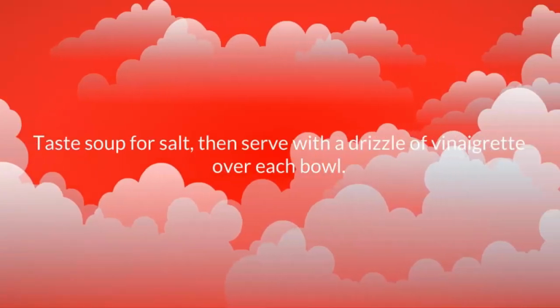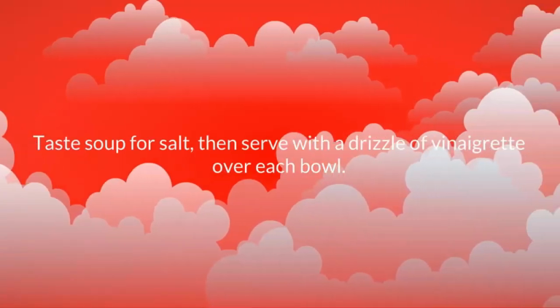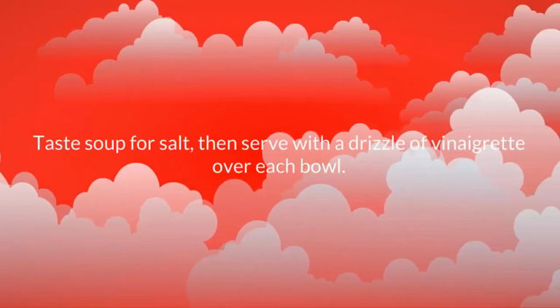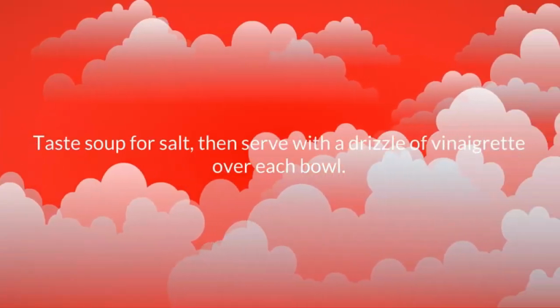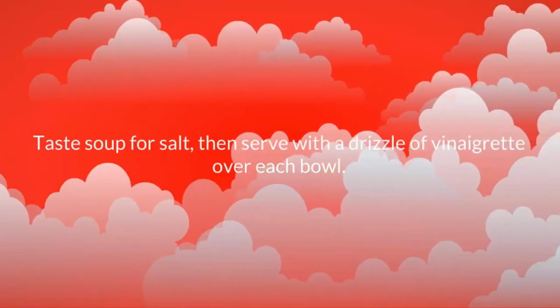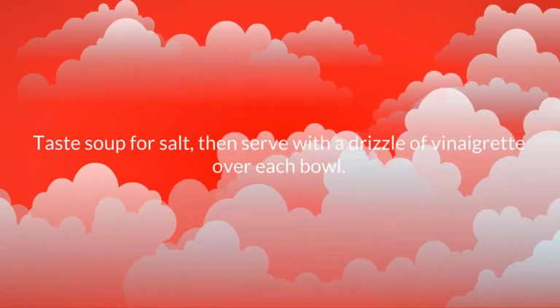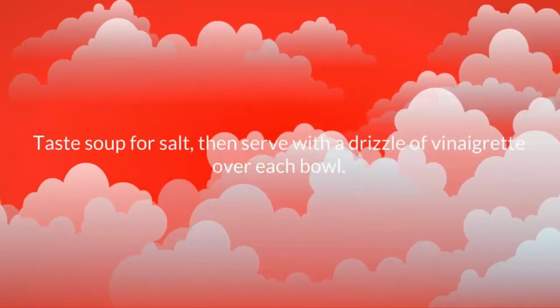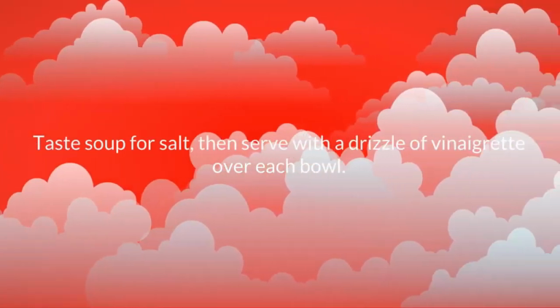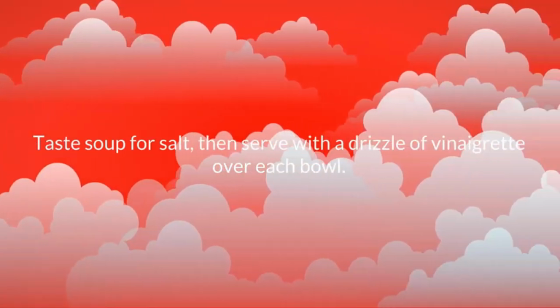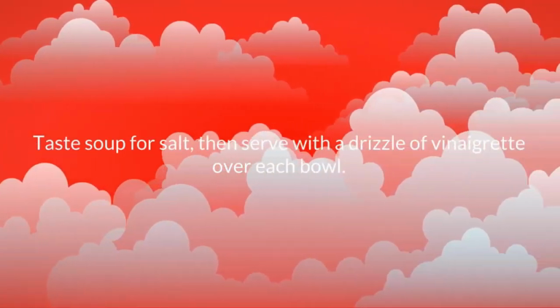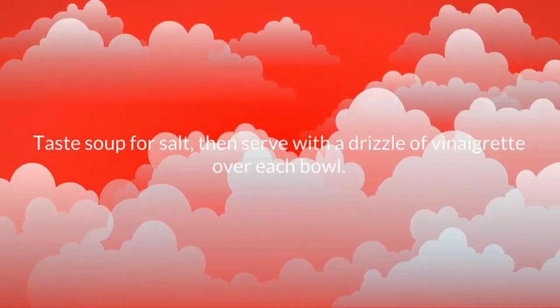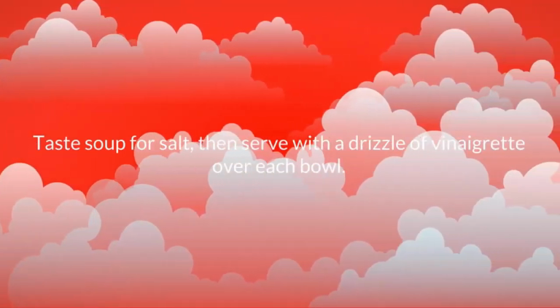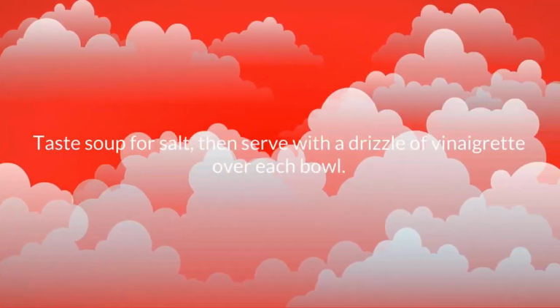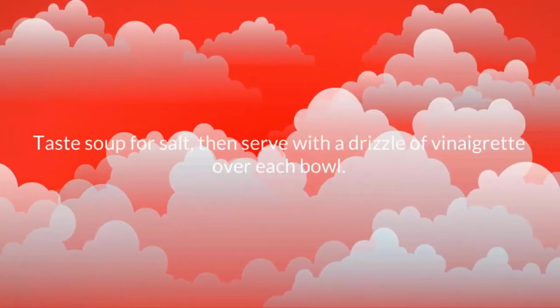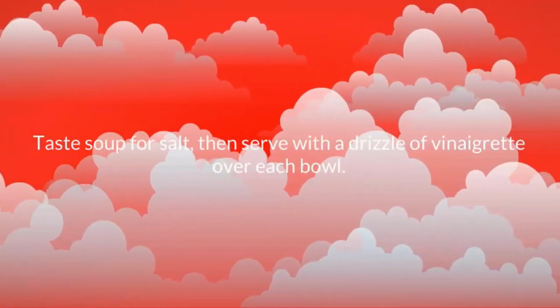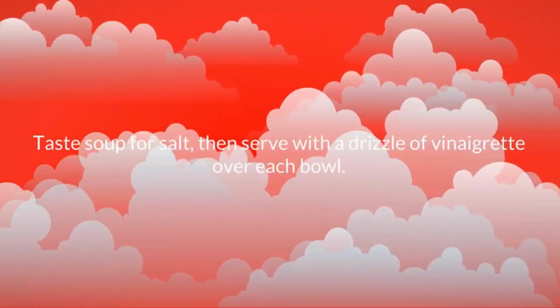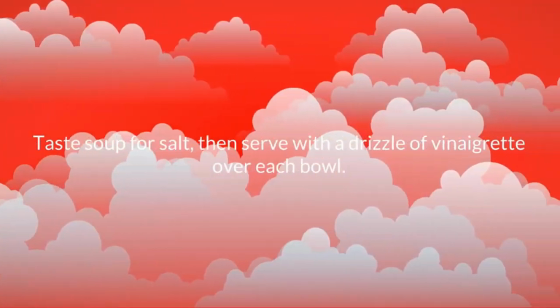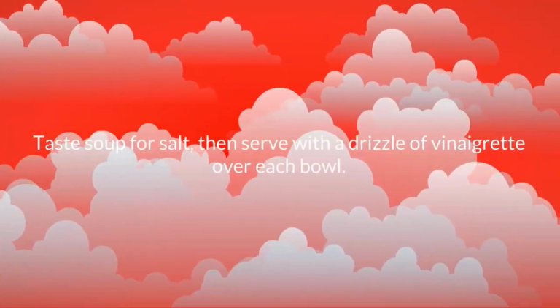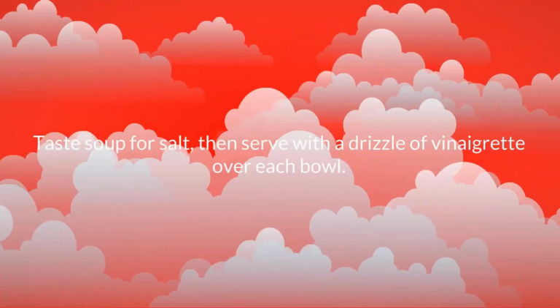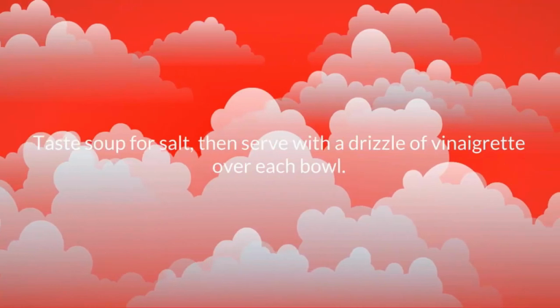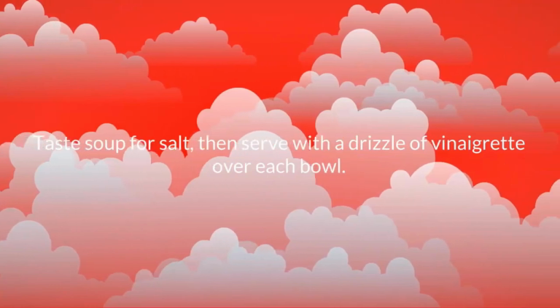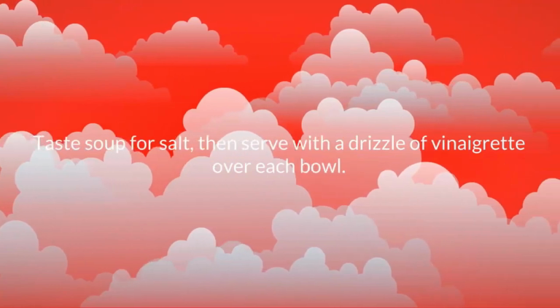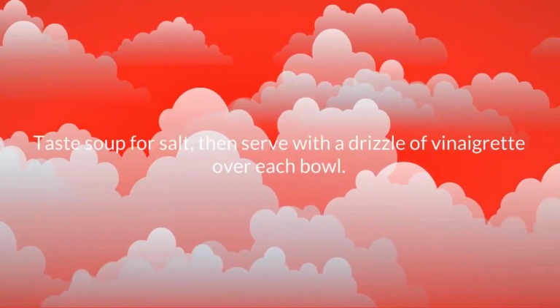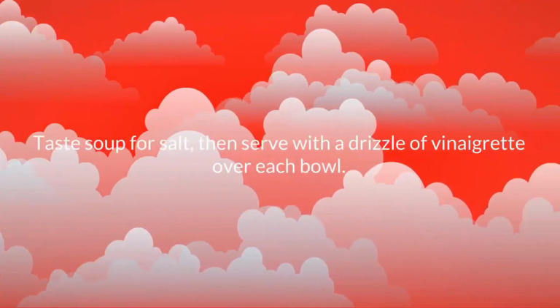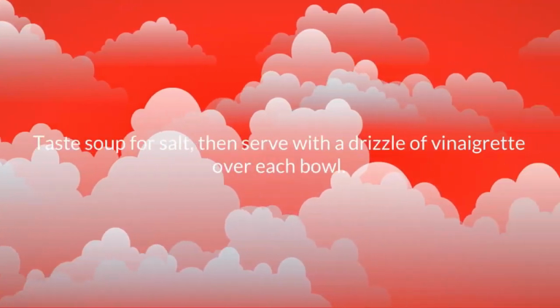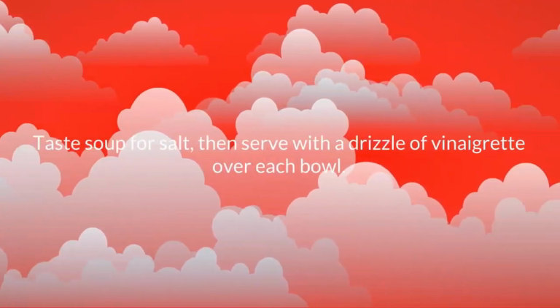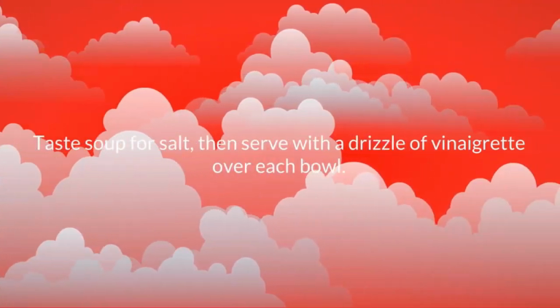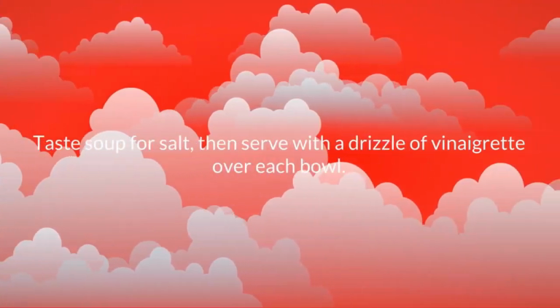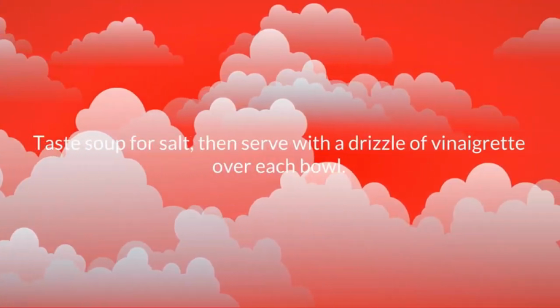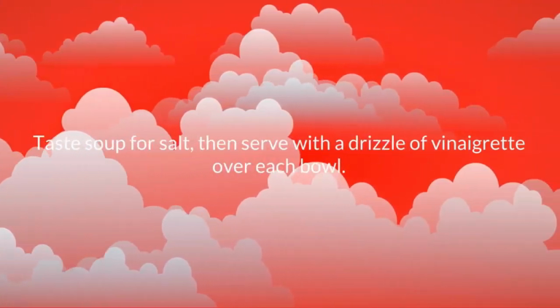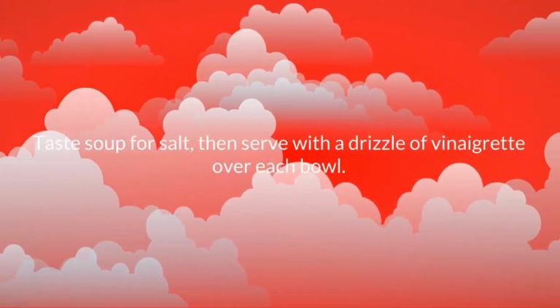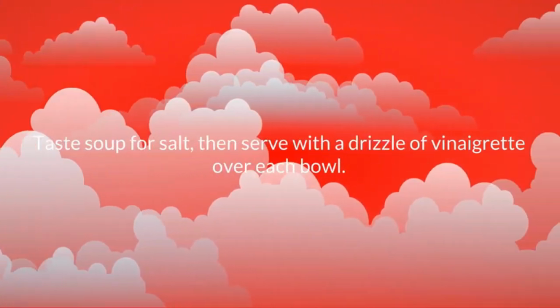Taste soup for salt, then serve with a drizzle of vinaigrette over each bowl.